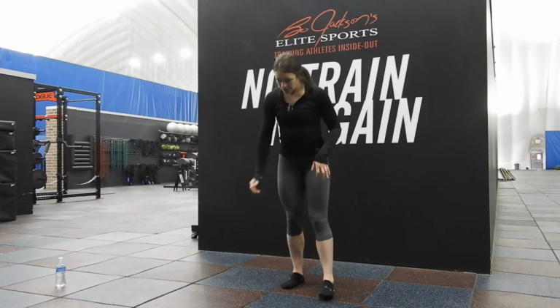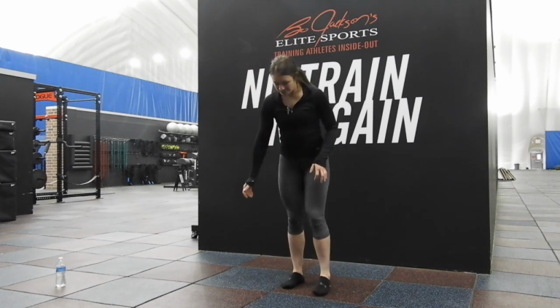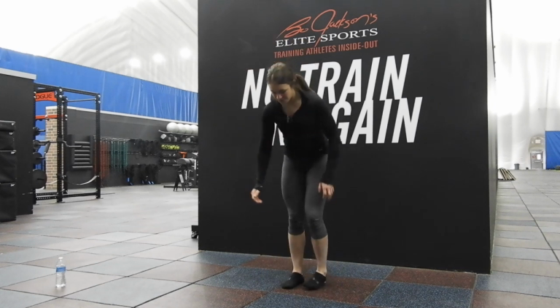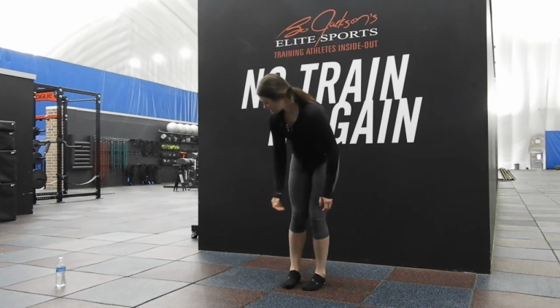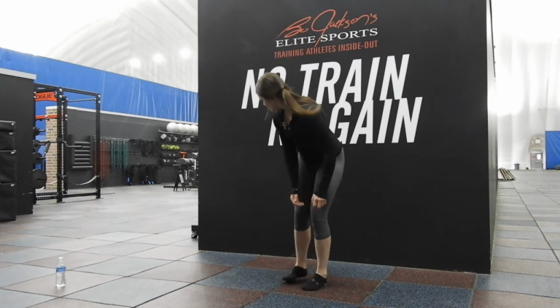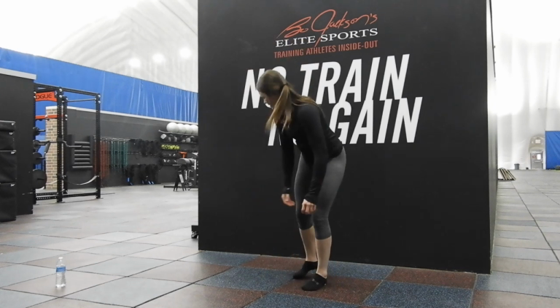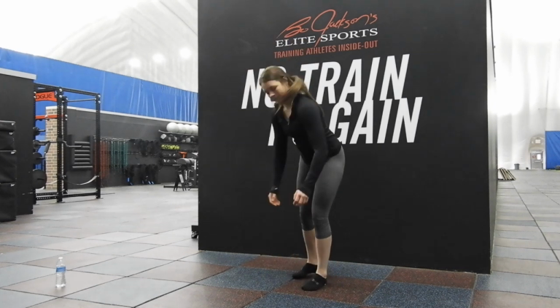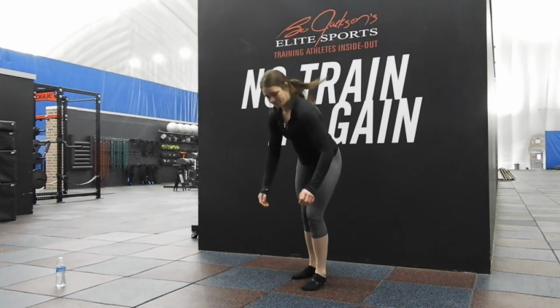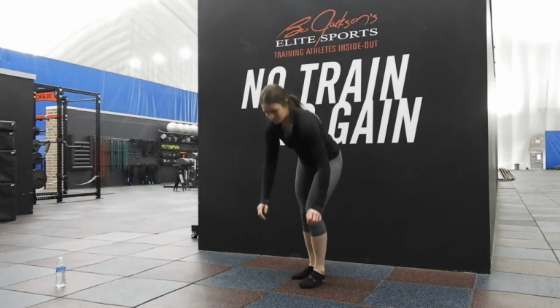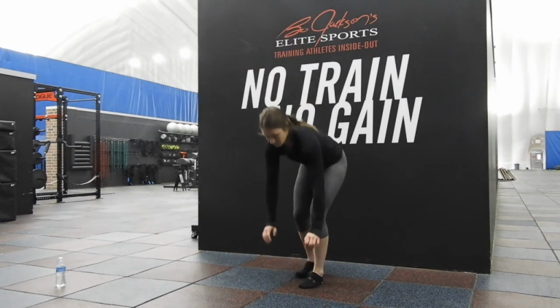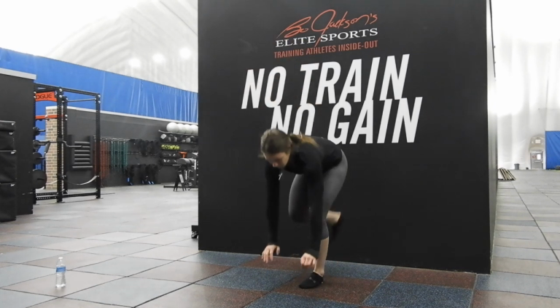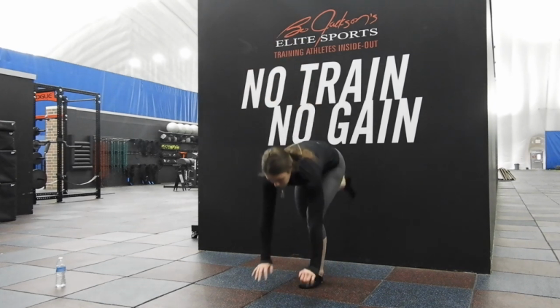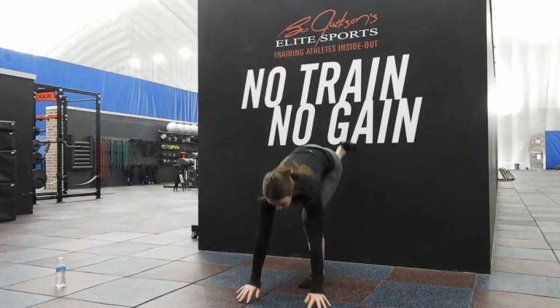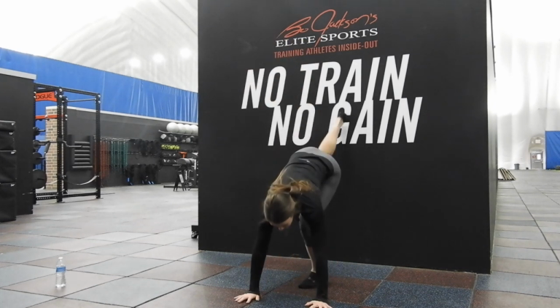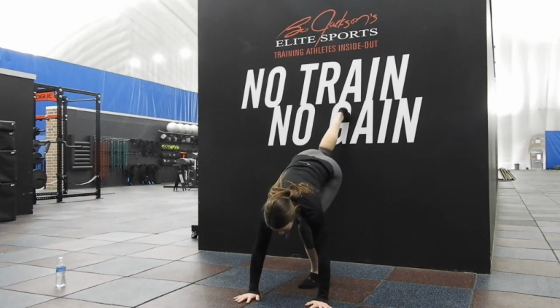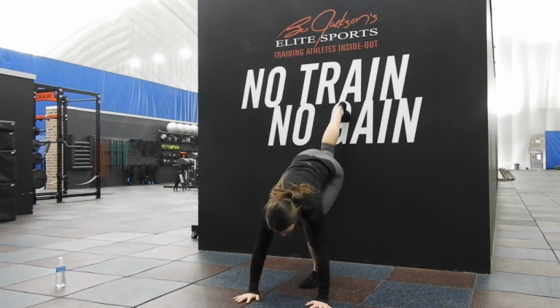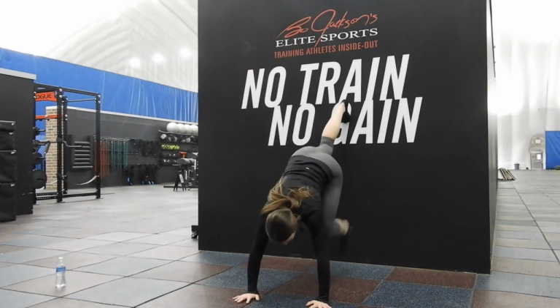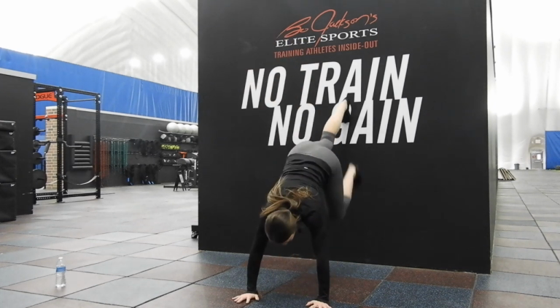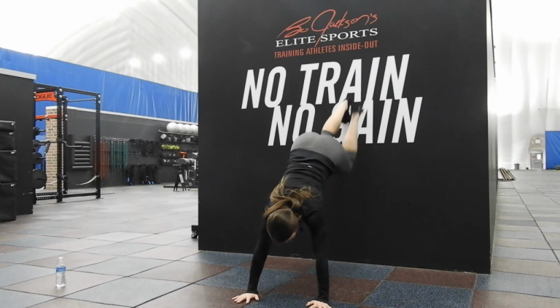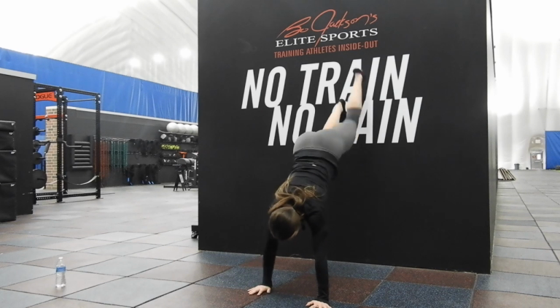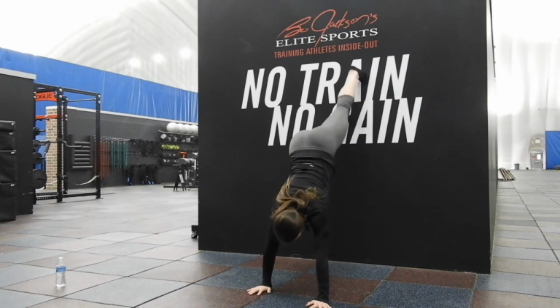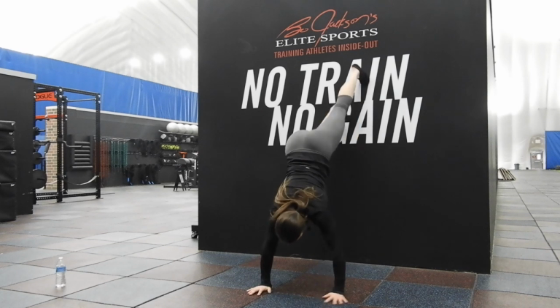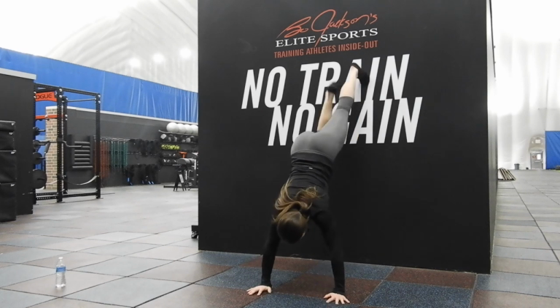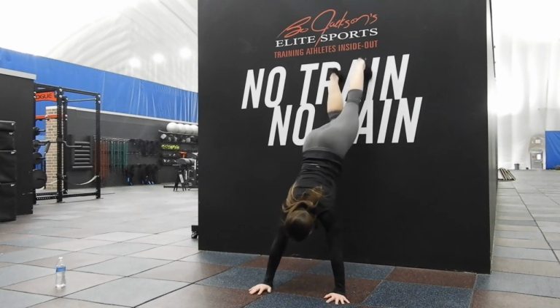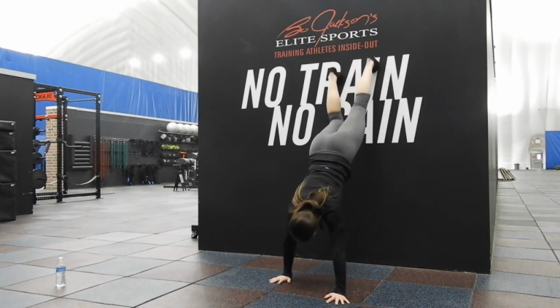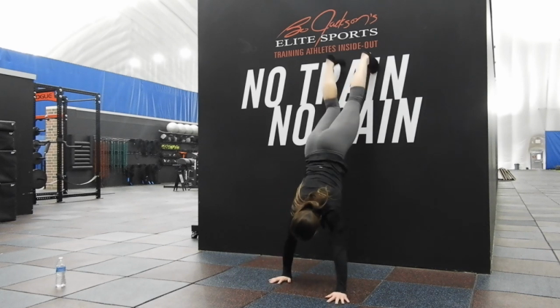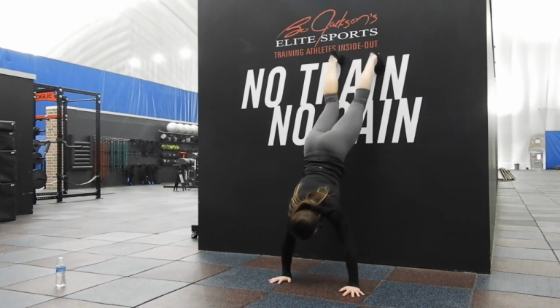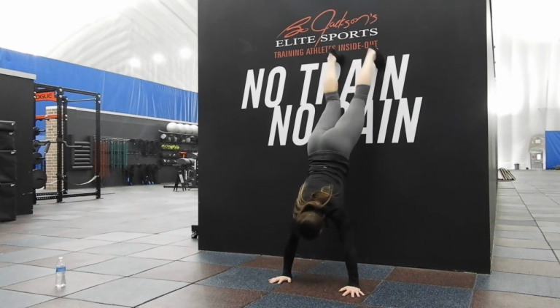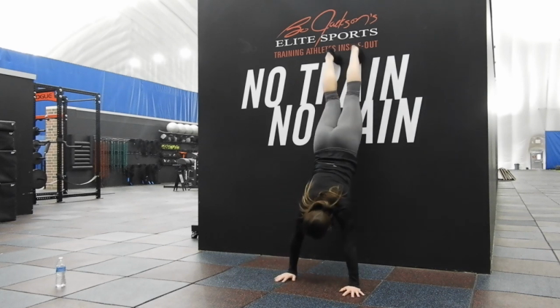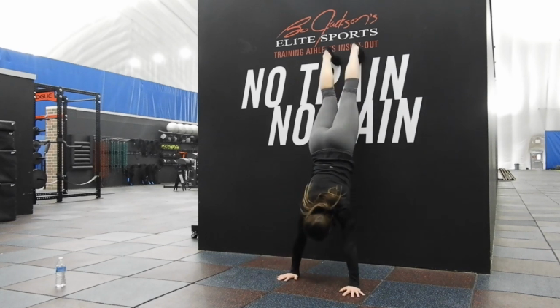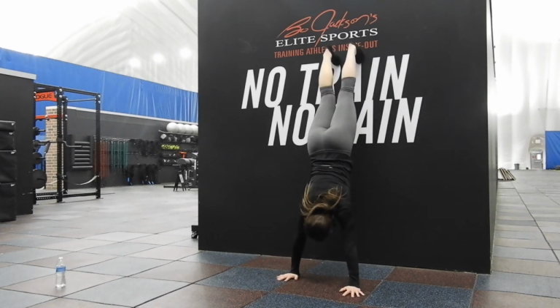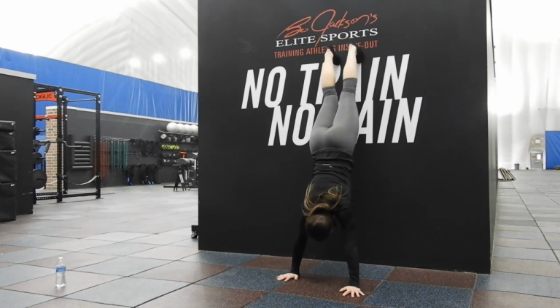What you want to do is walk up the wall. We're starting here.